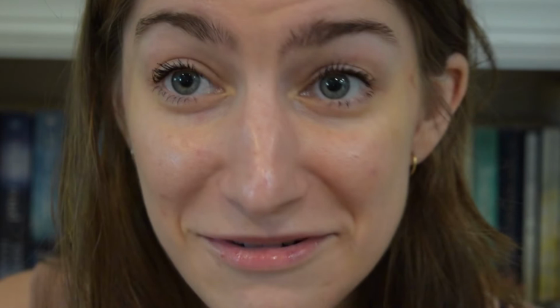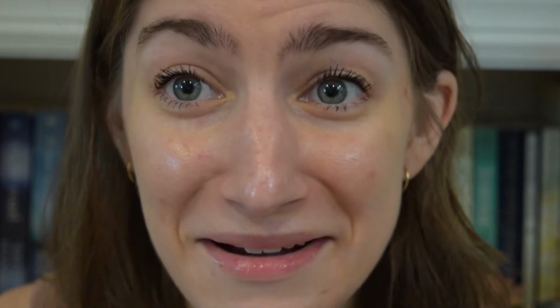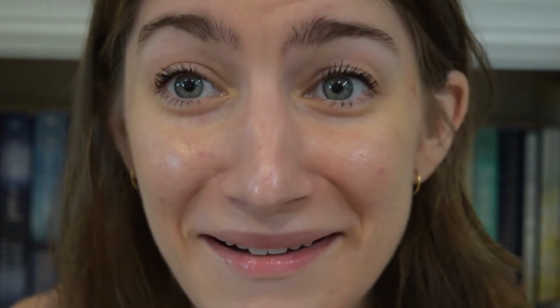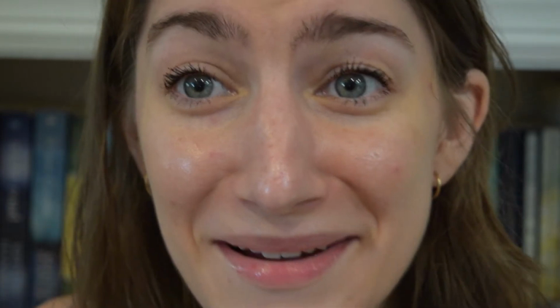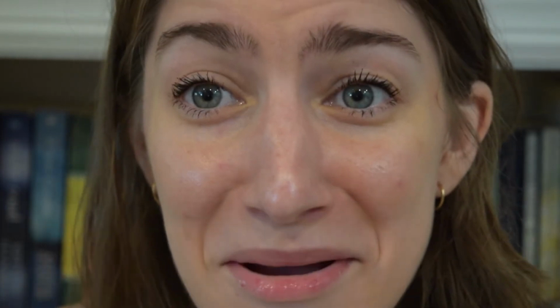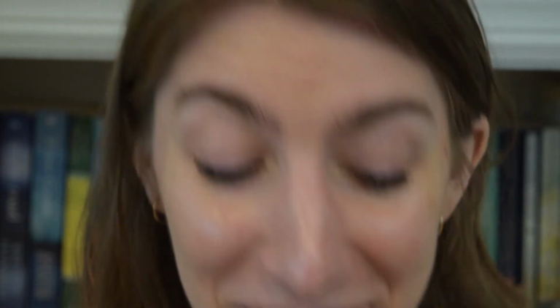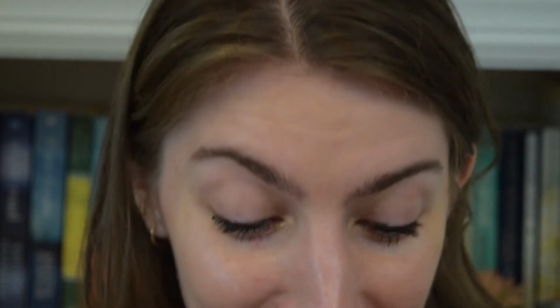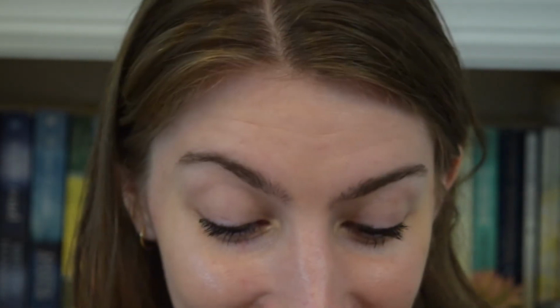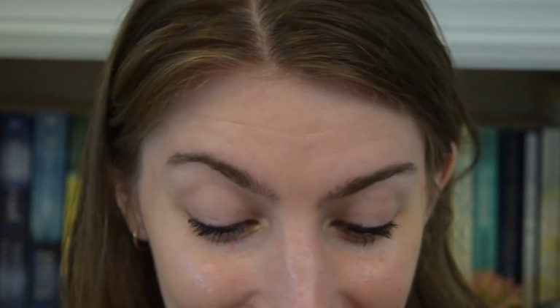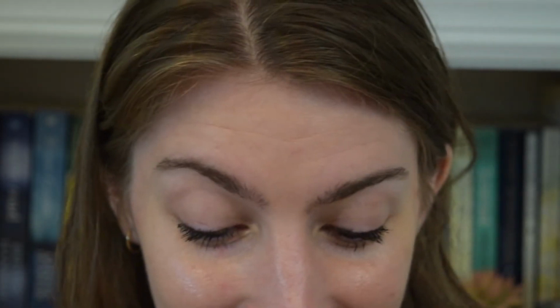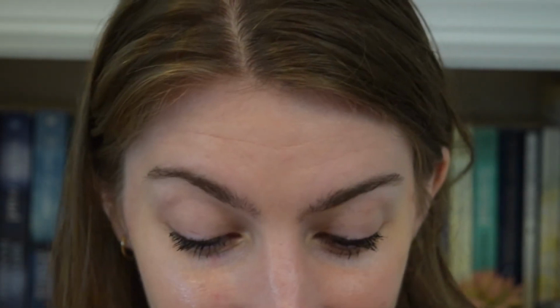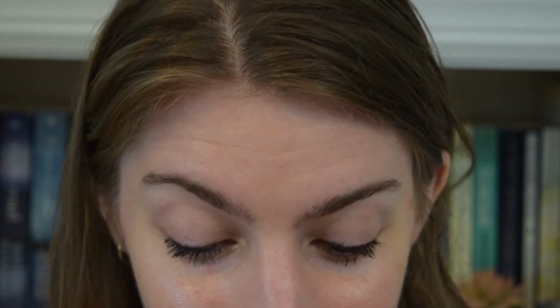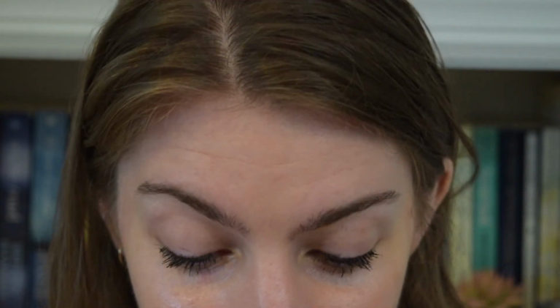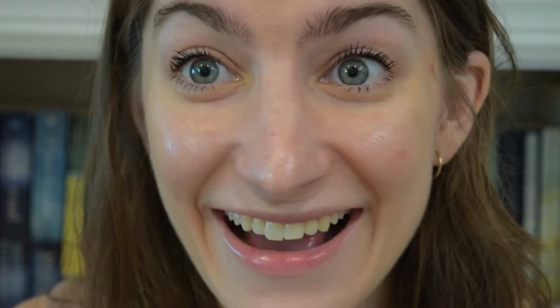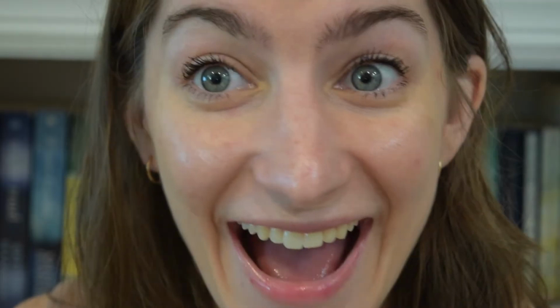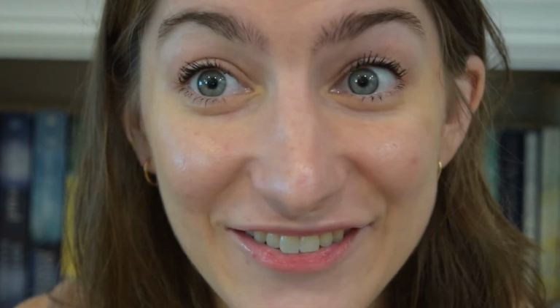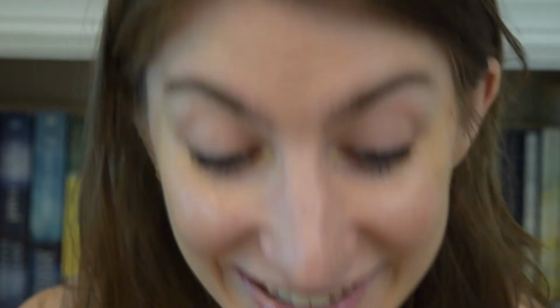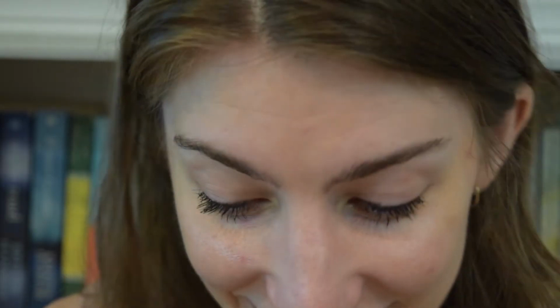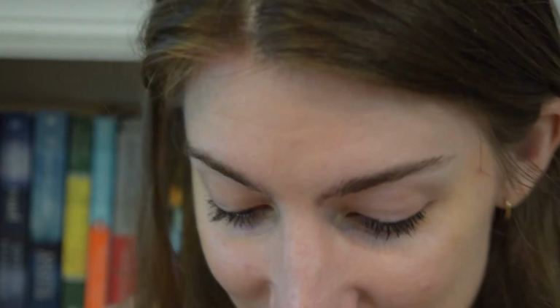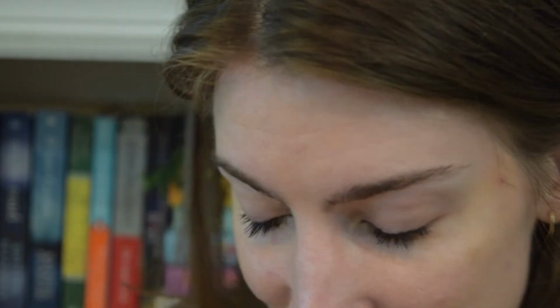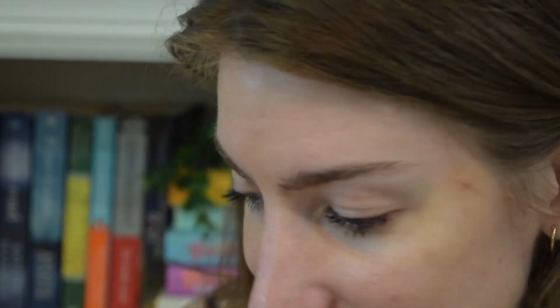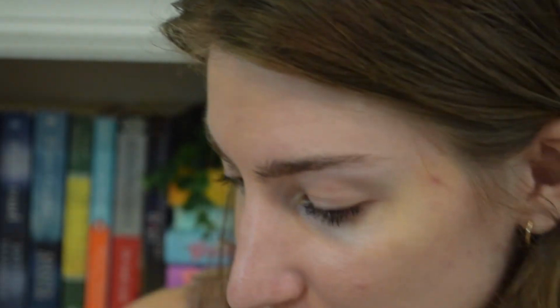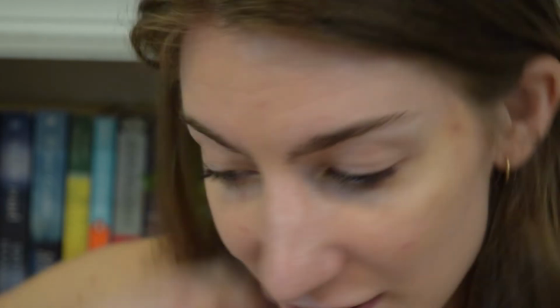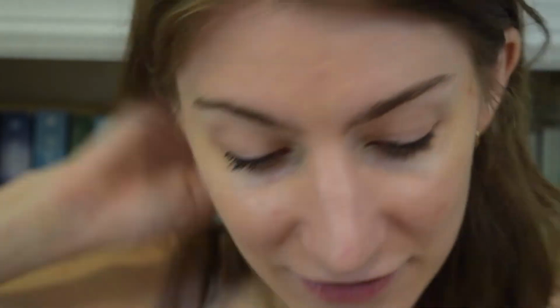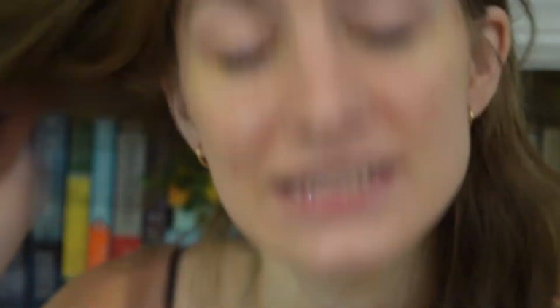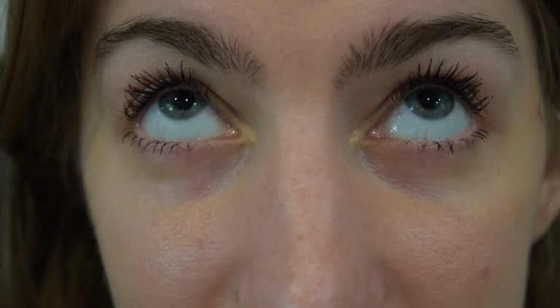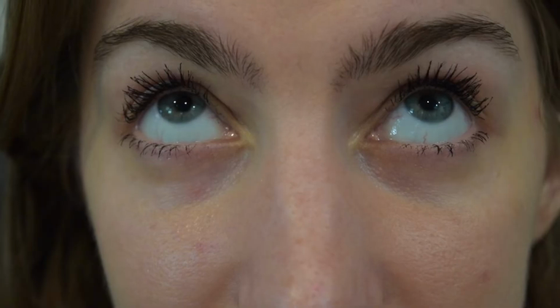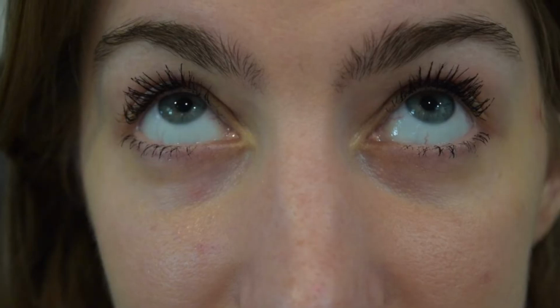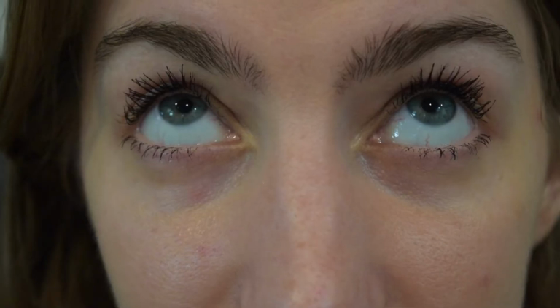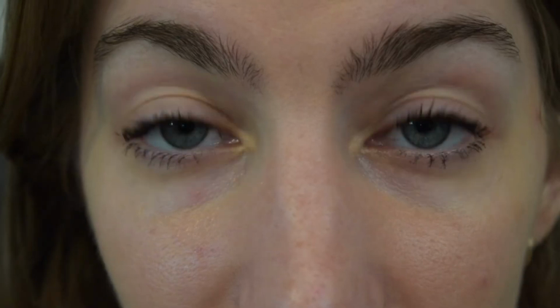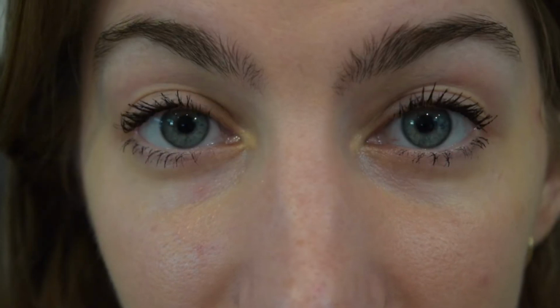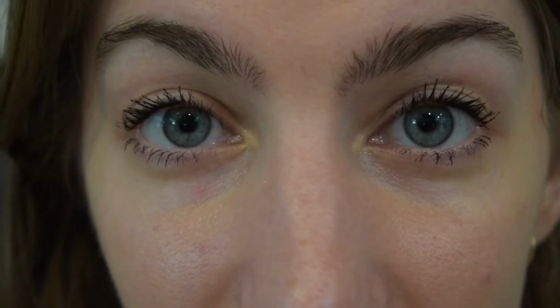Oh my god. I'm gonna cry — I really like it a lot. Wow. I really like it. Let's do a nice close-up. This looks so good.